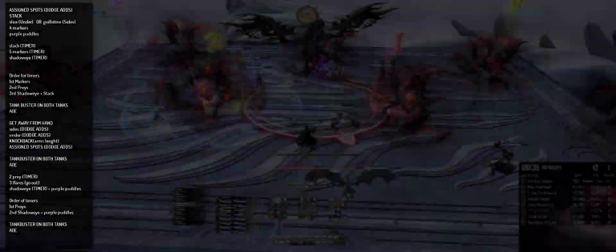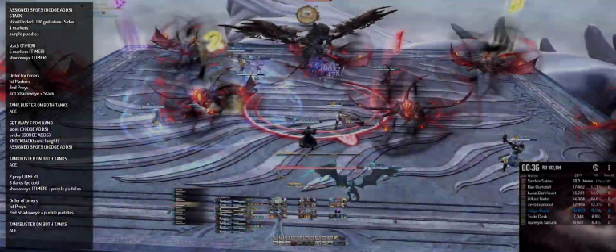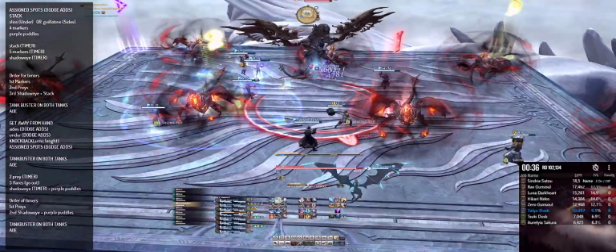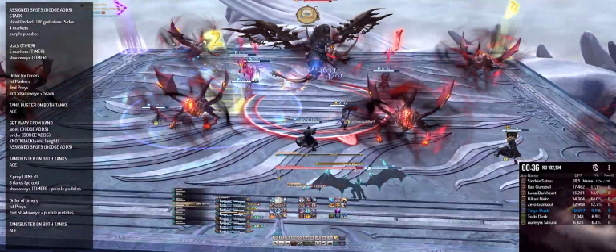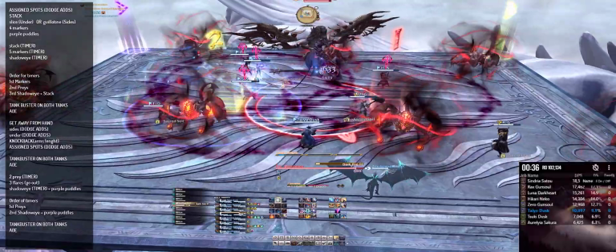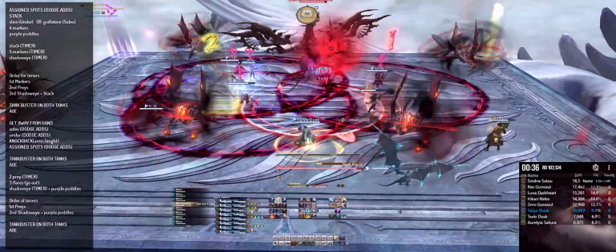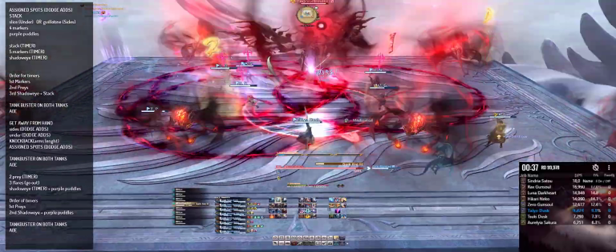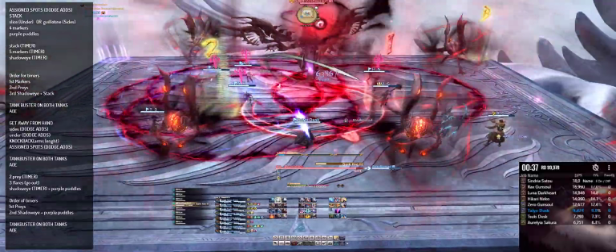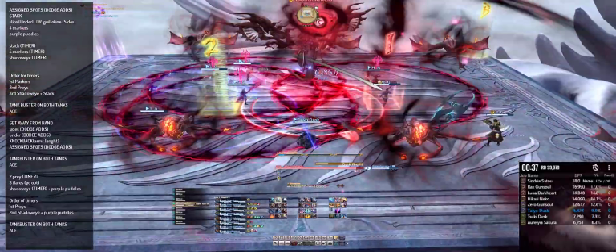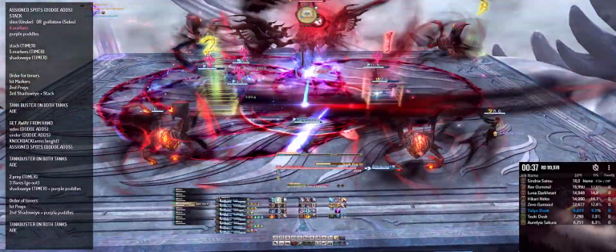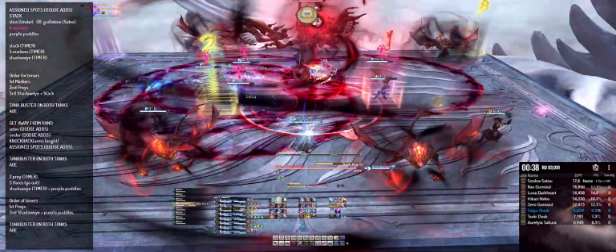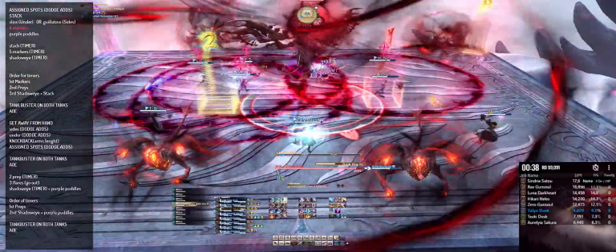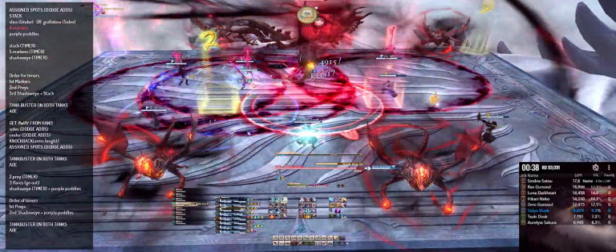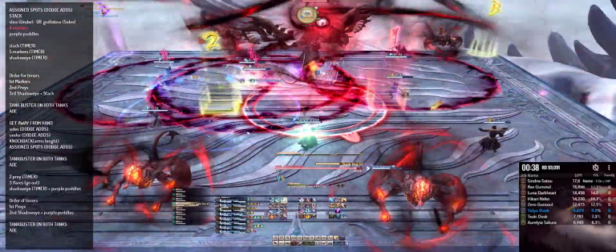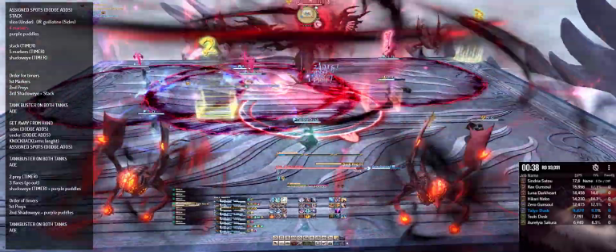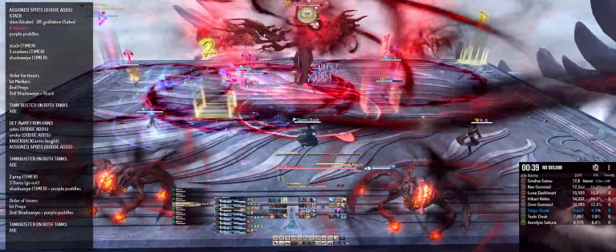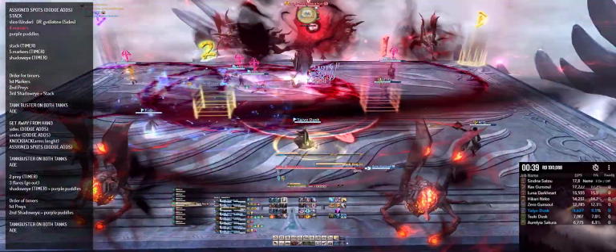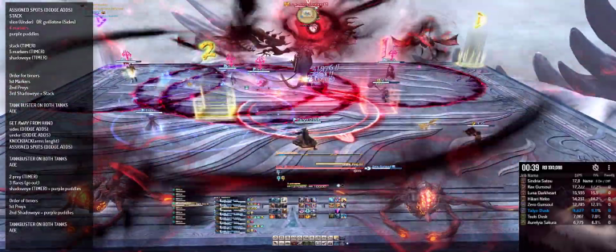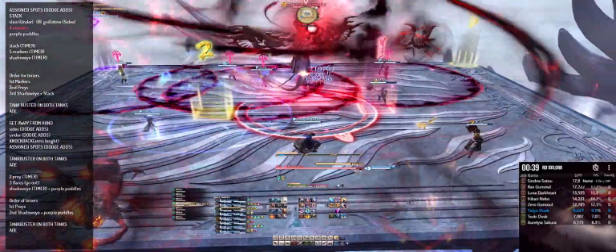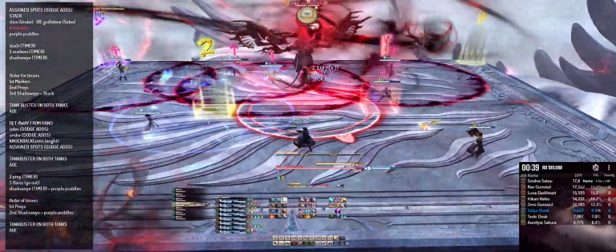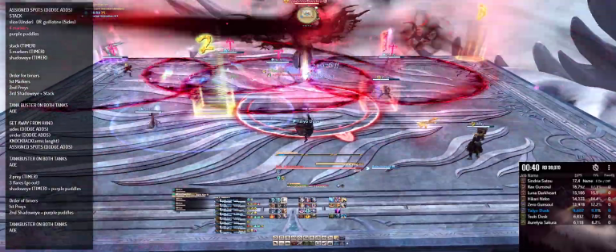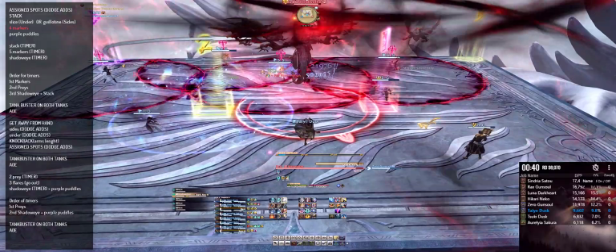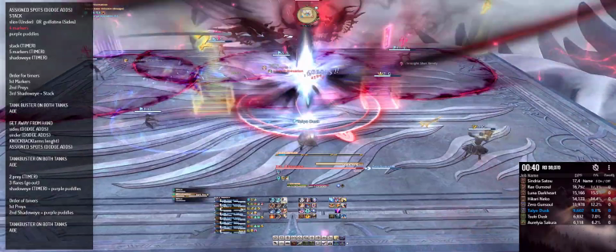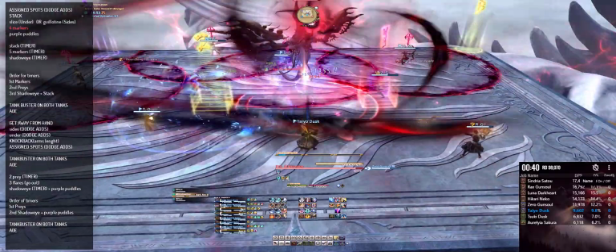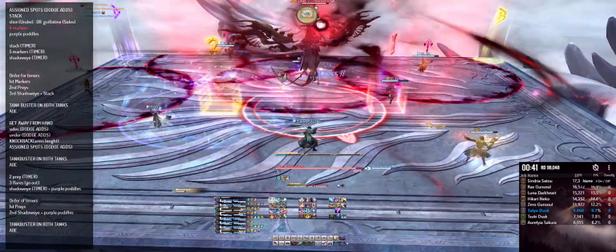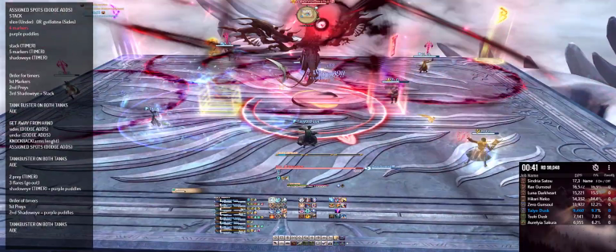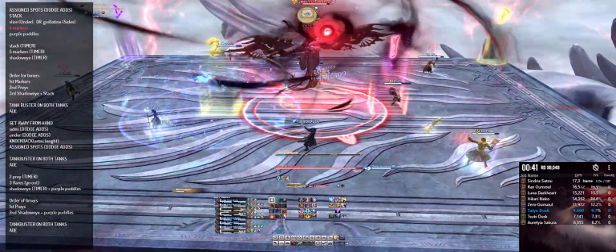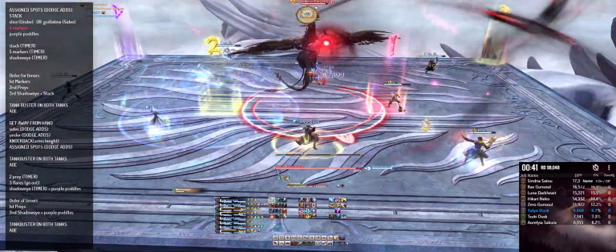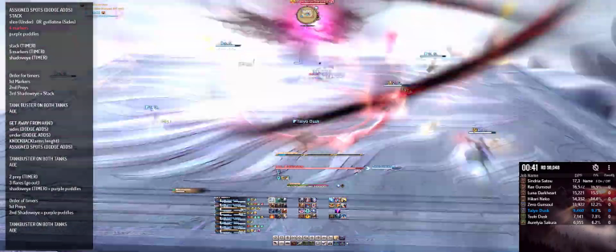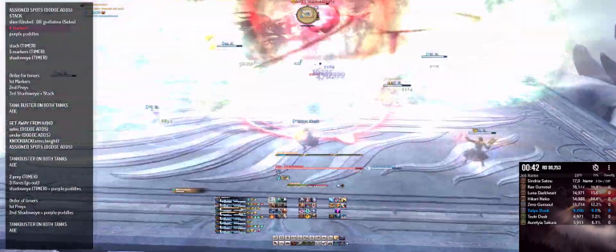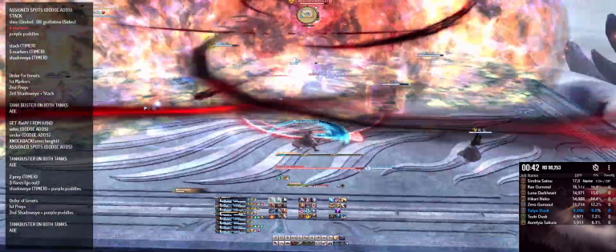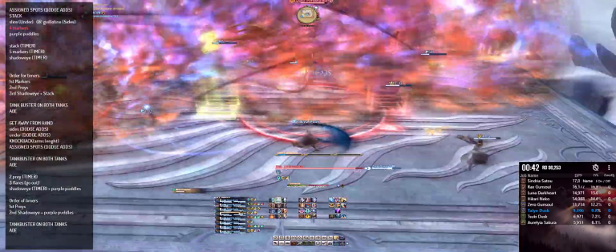For this next mechanic, four players will get marked with Dark Fire 3. If you get a Dark Fire 3 marker, just take it away and spread.